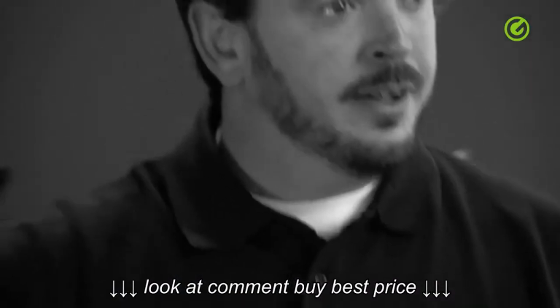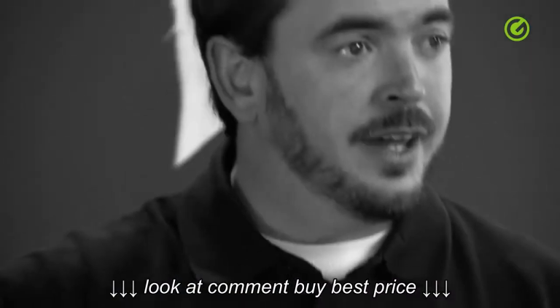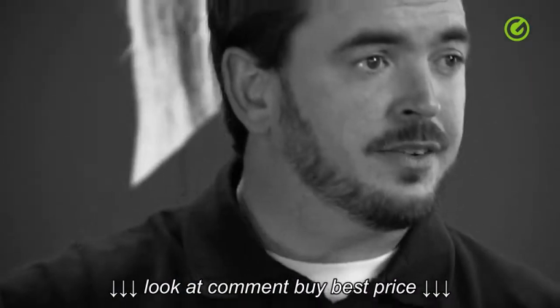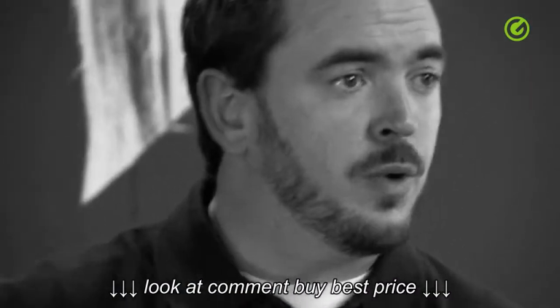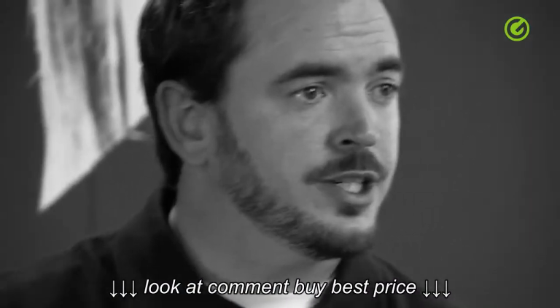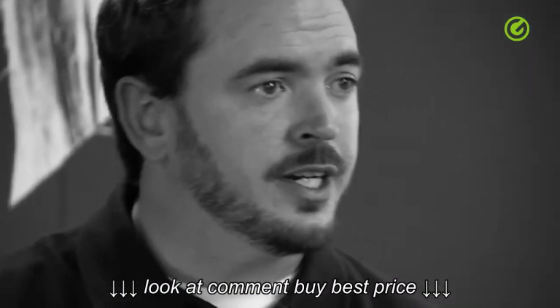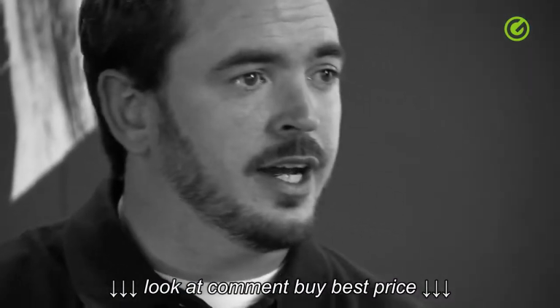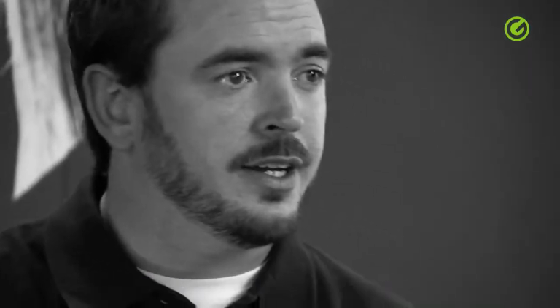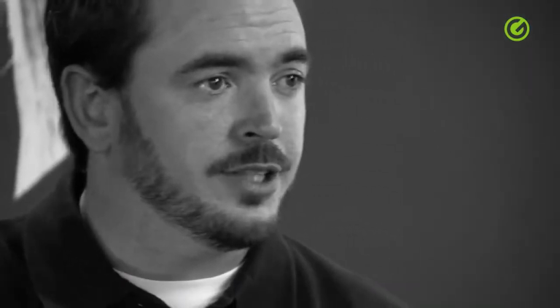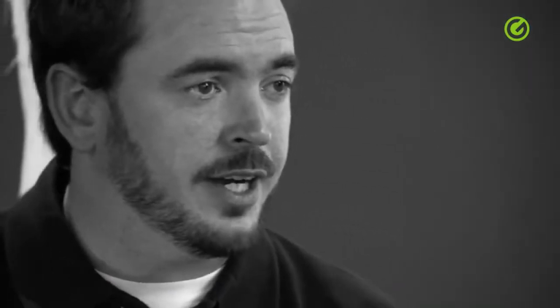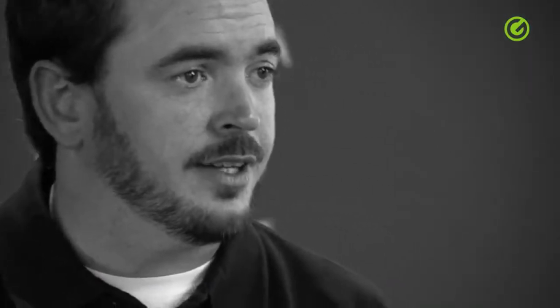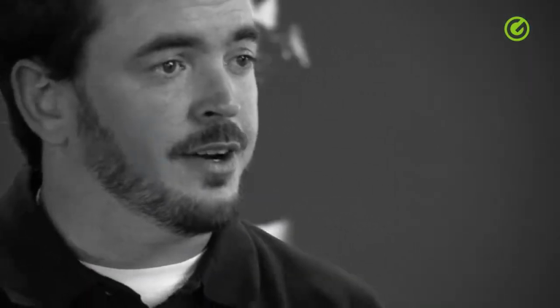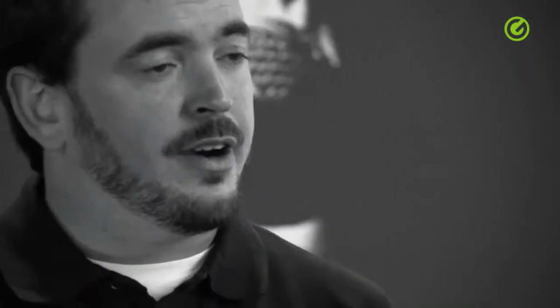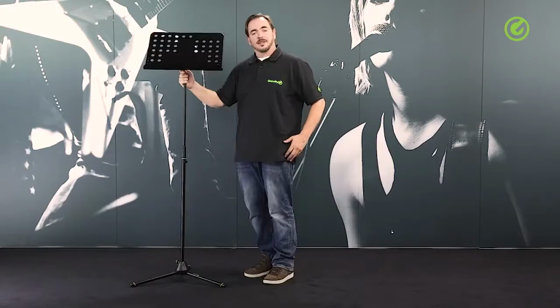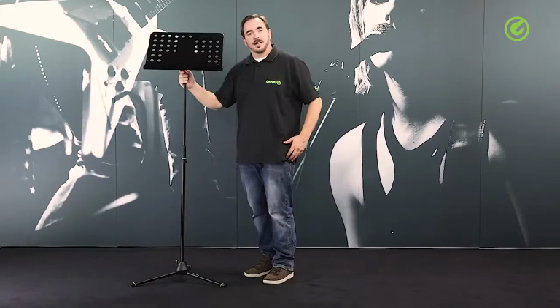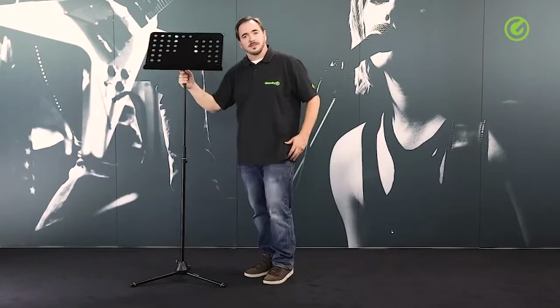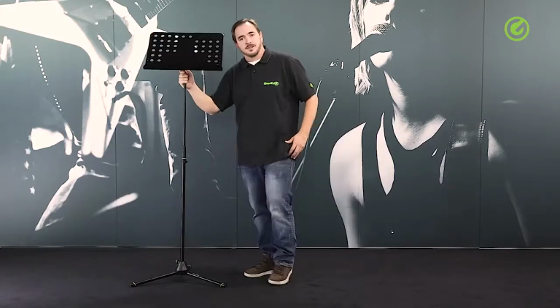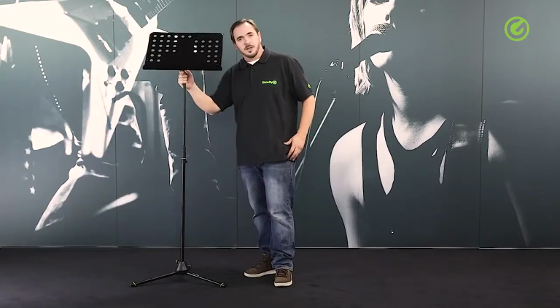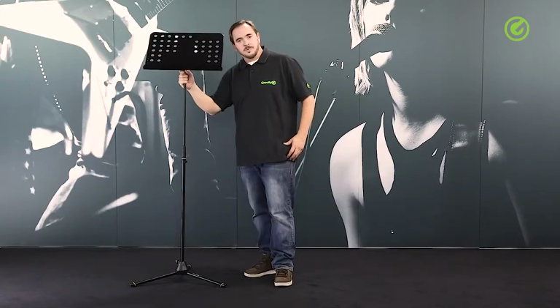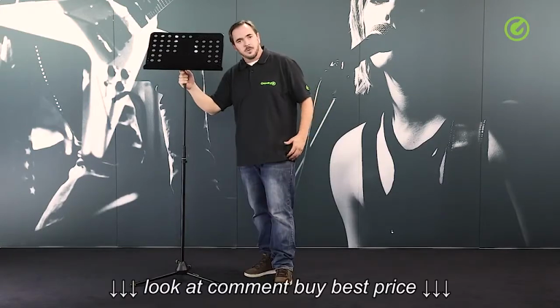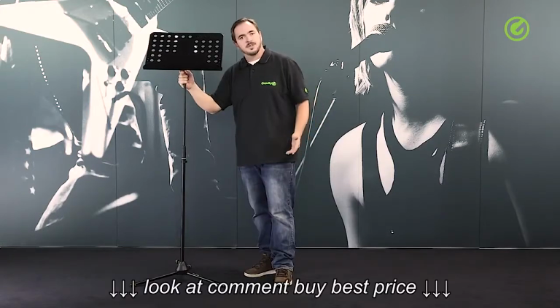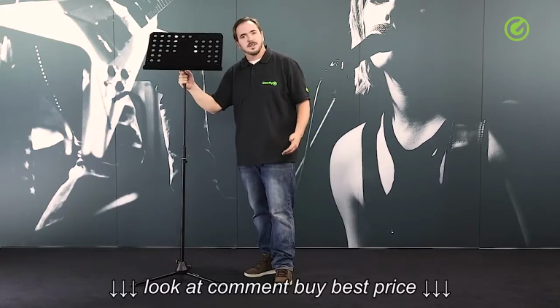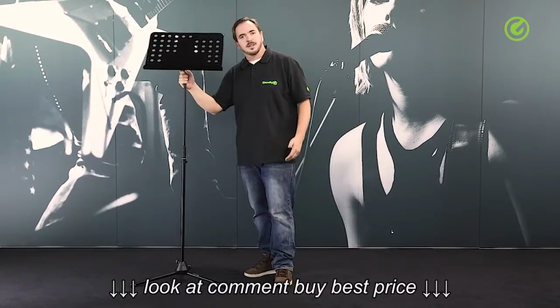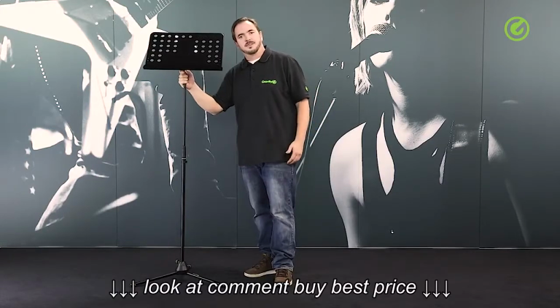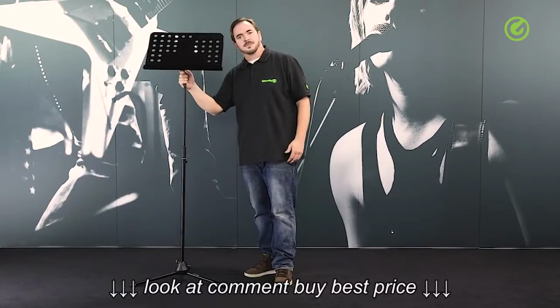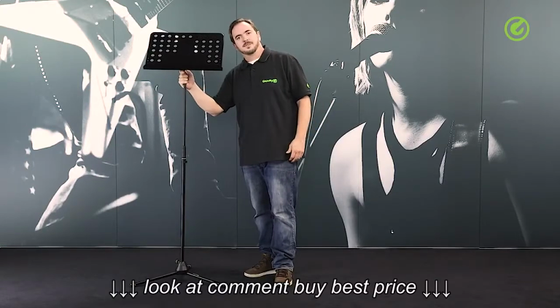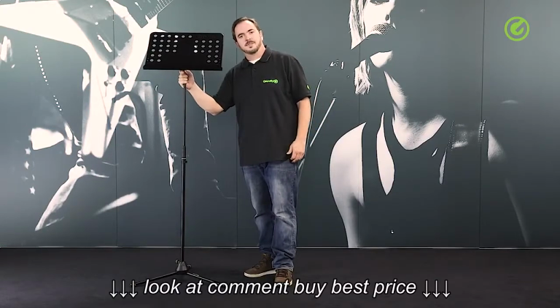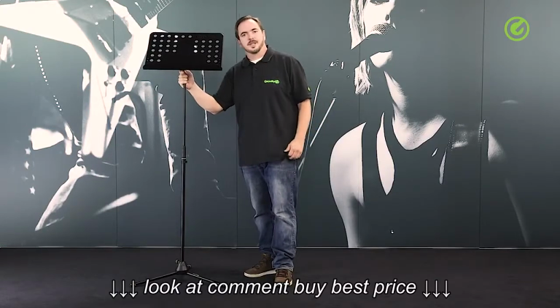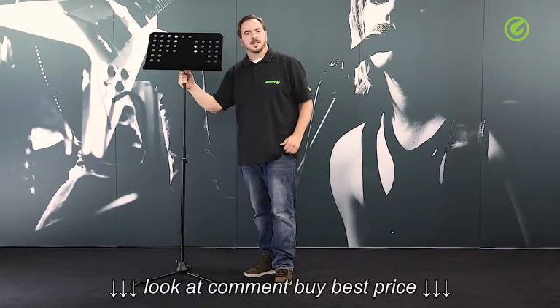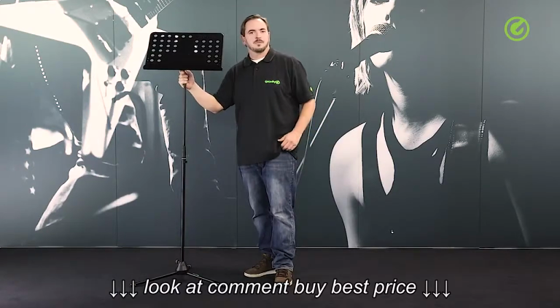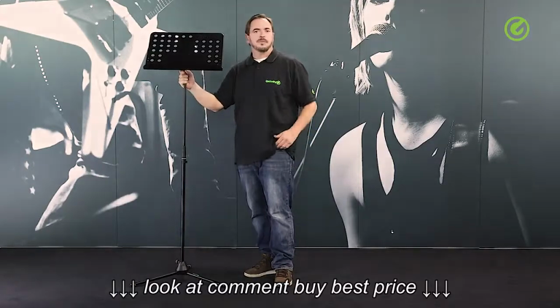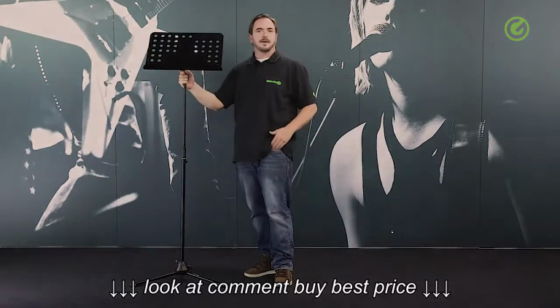Thanks for watching and check us out at gravitystands.com. Hope to see you again soon. Take care, bye bye.